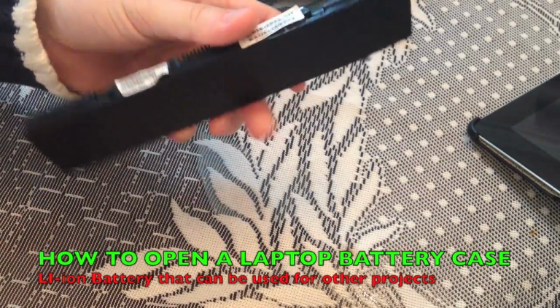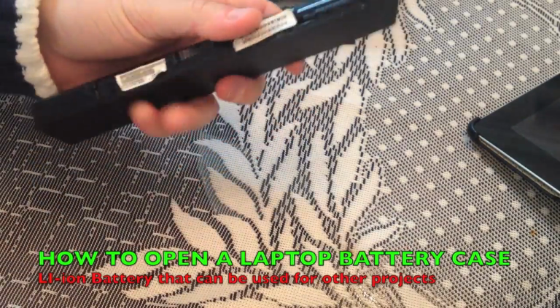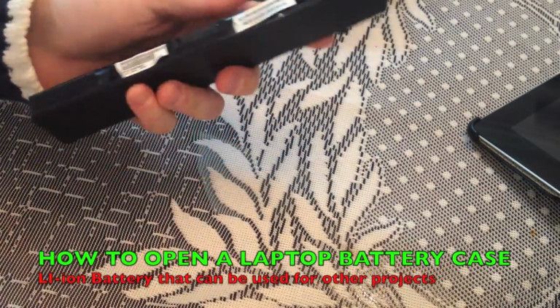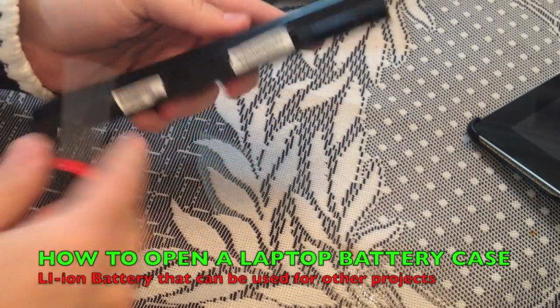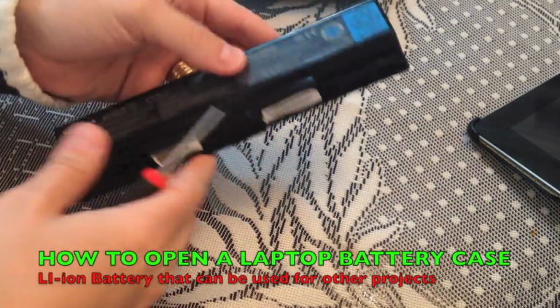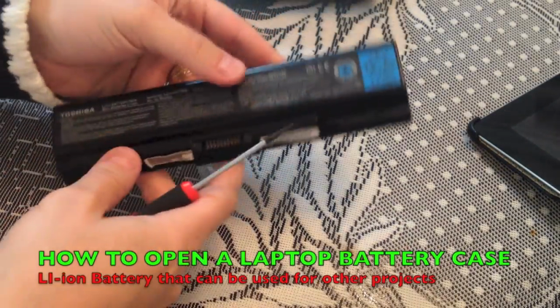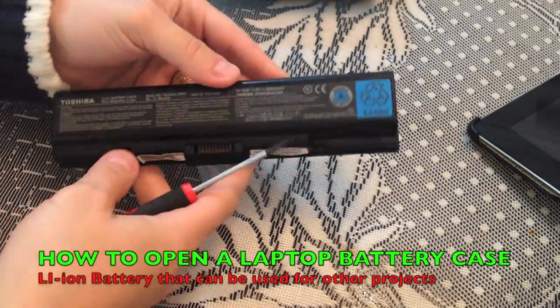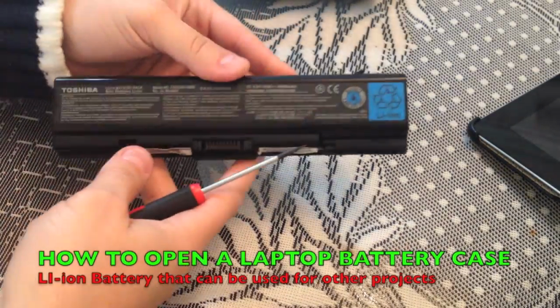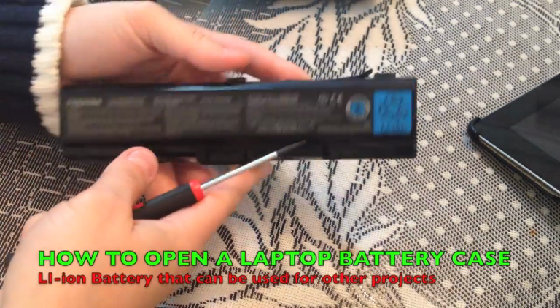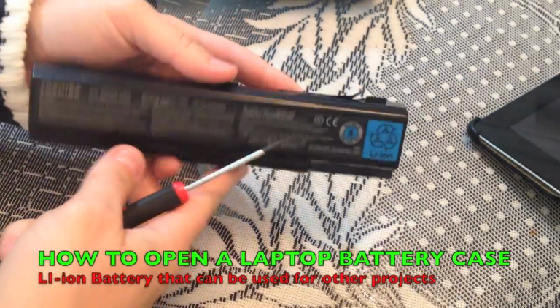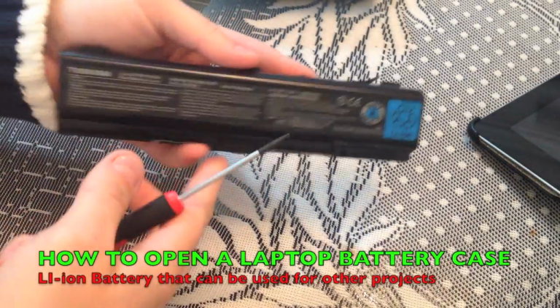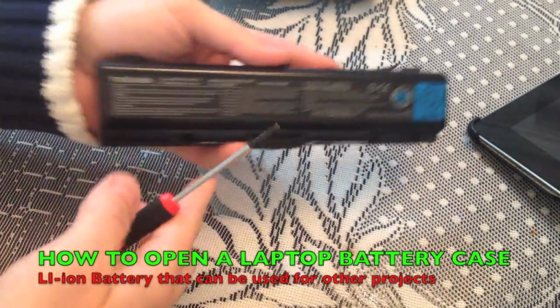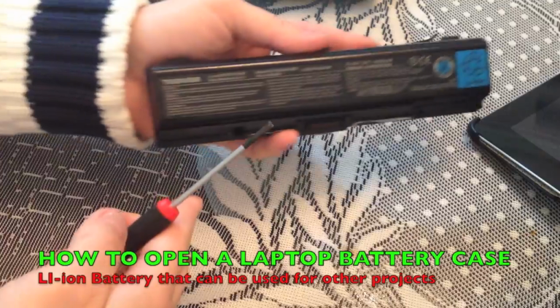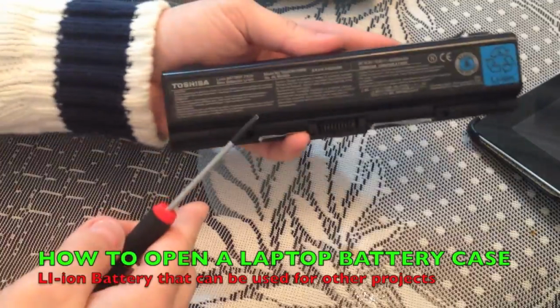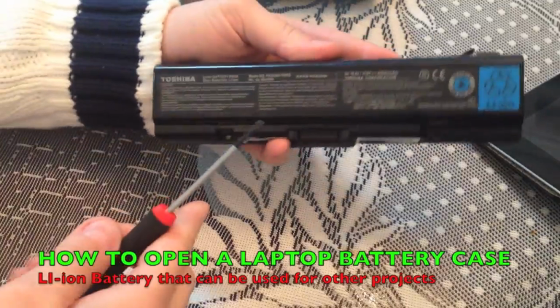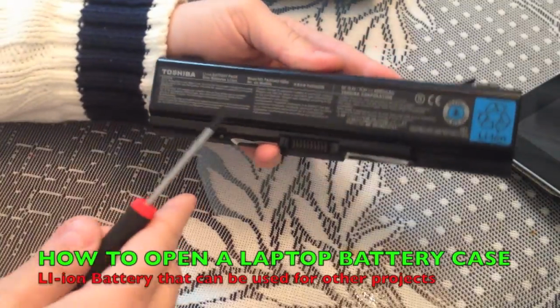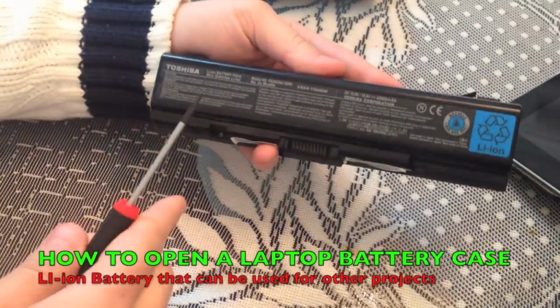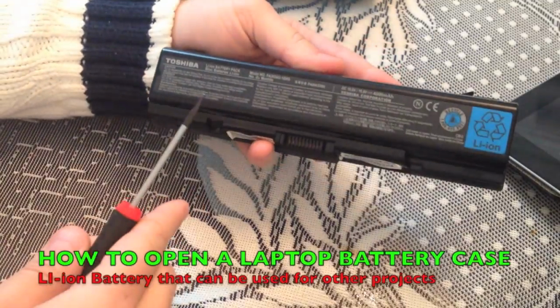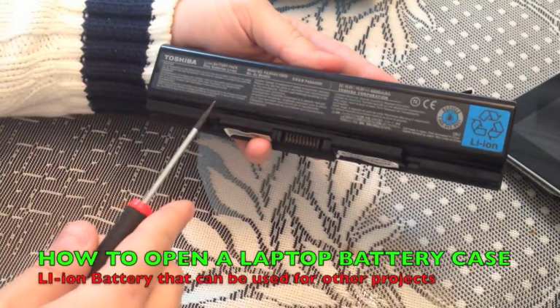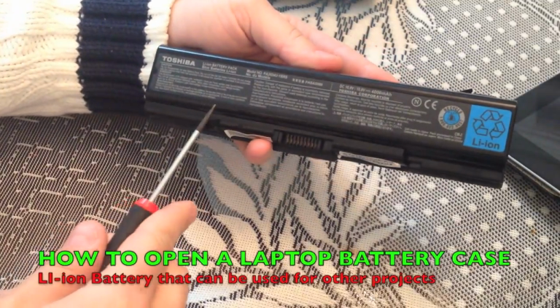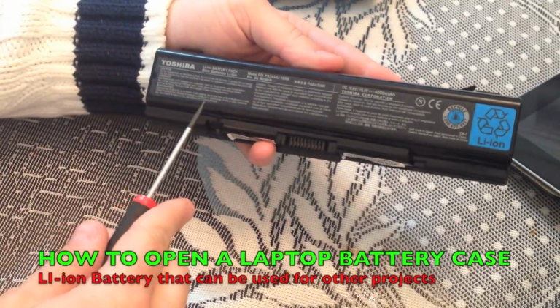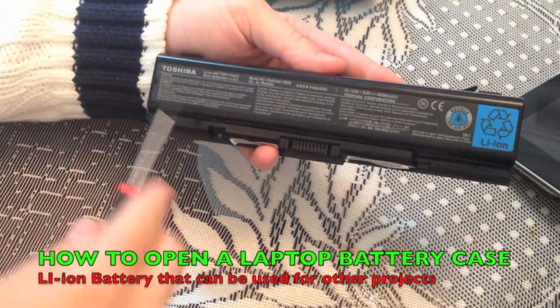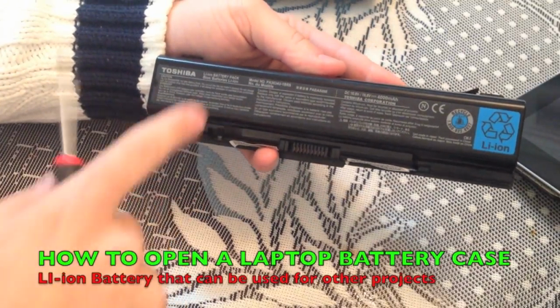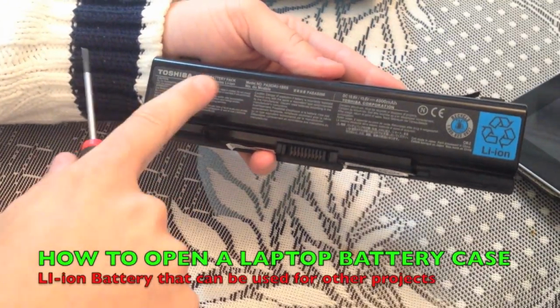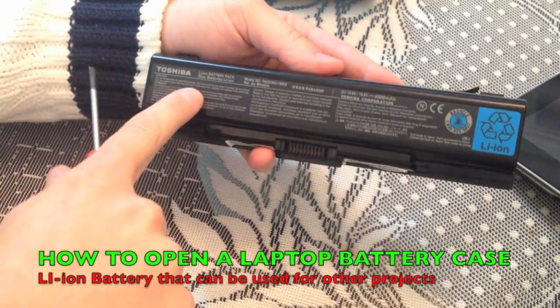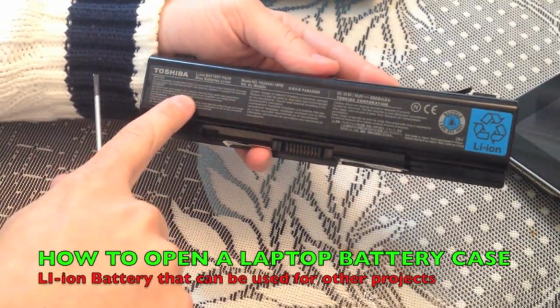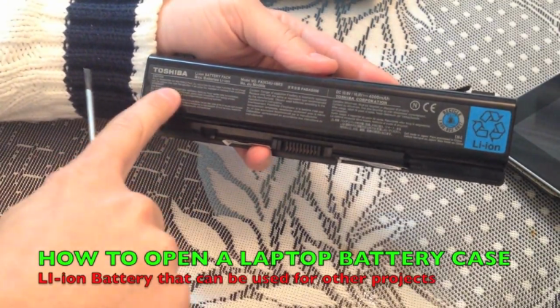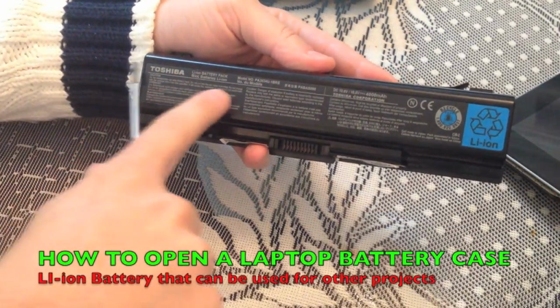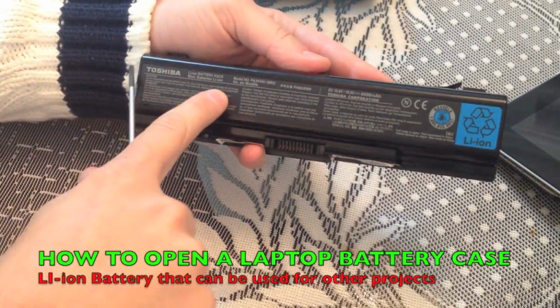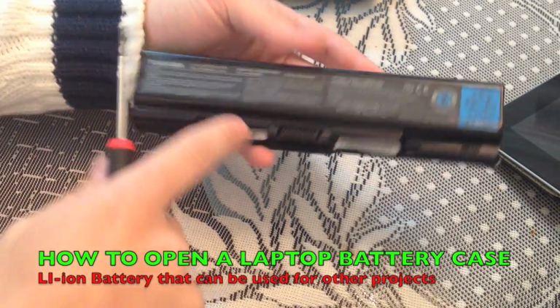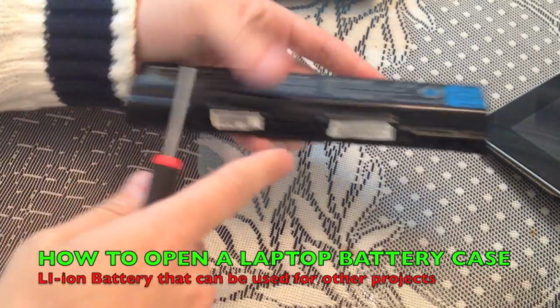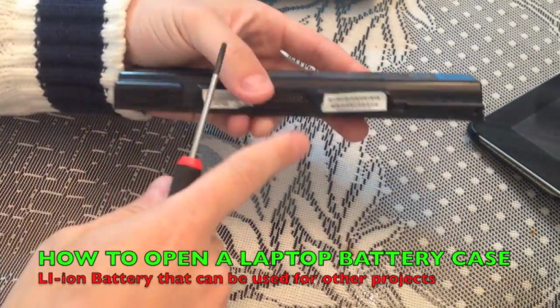Here is how to open a battery from a laptop — a Toshiba laptop.